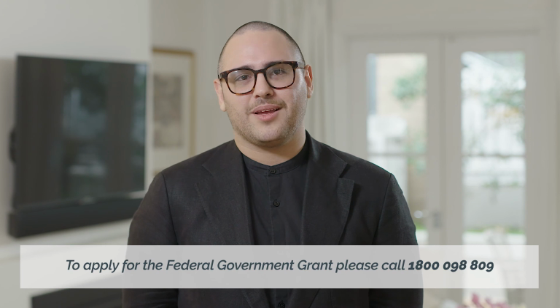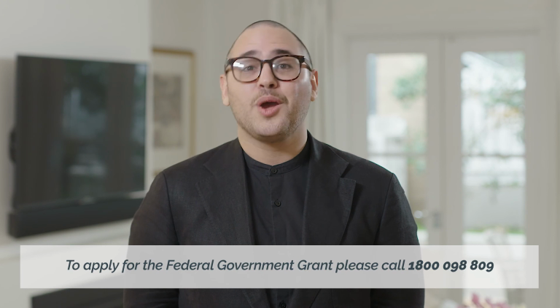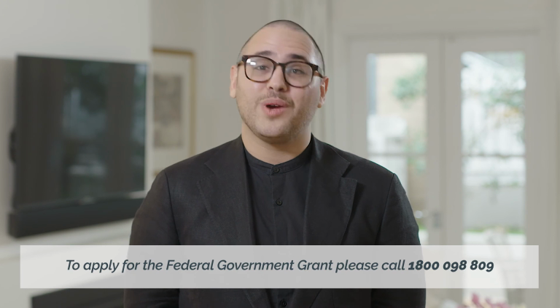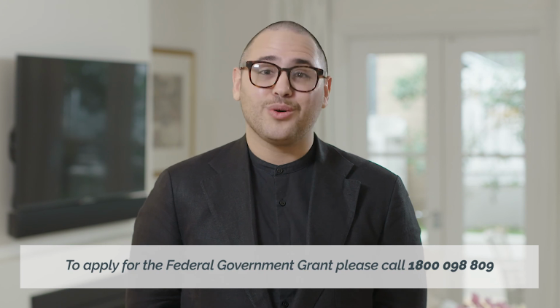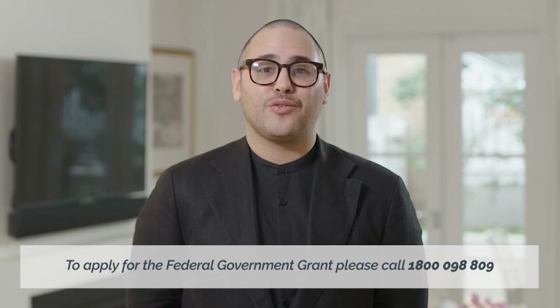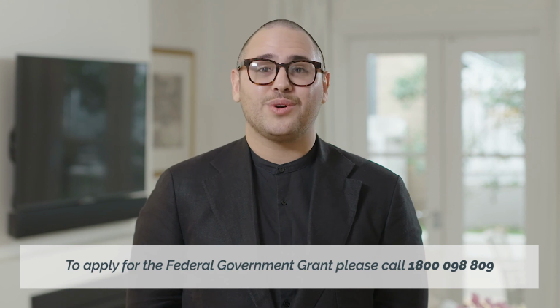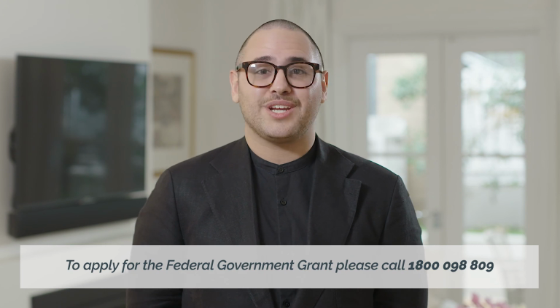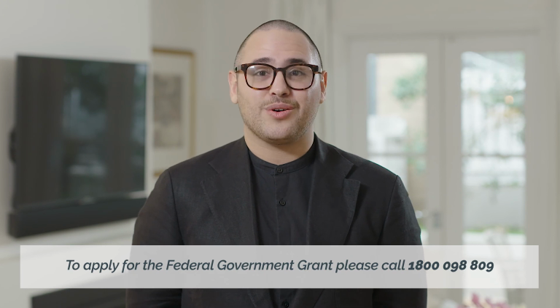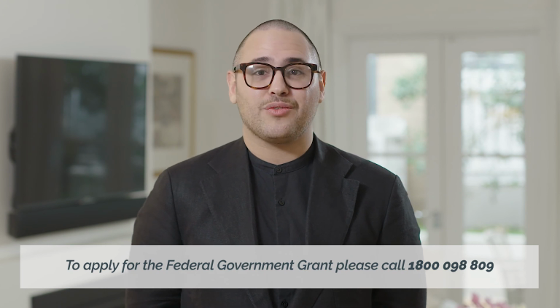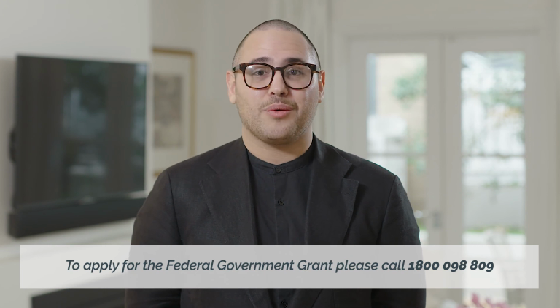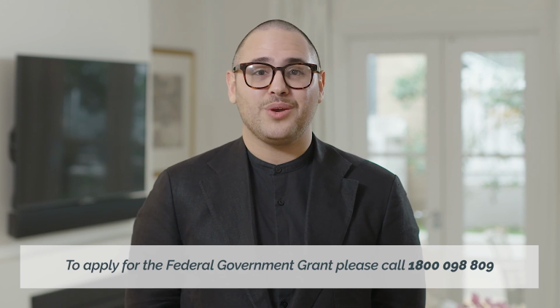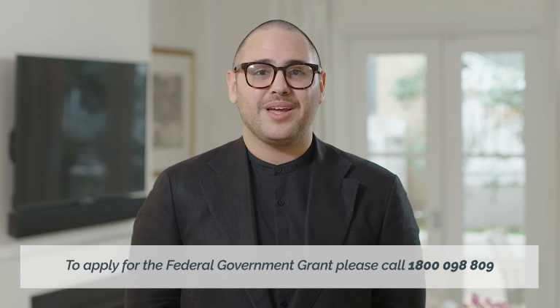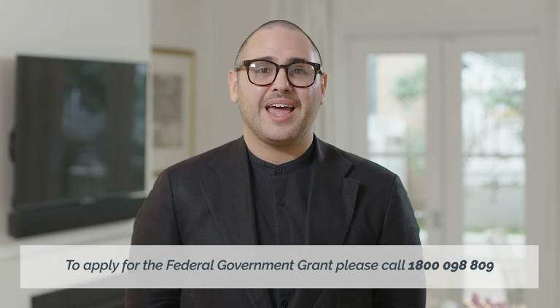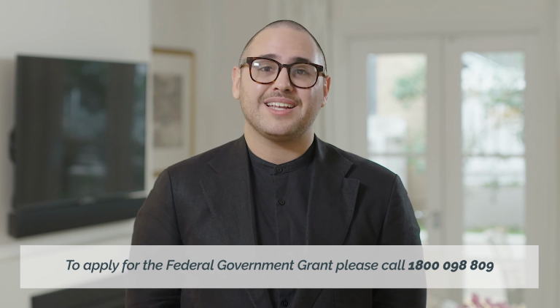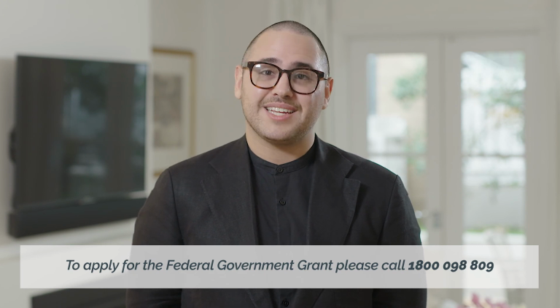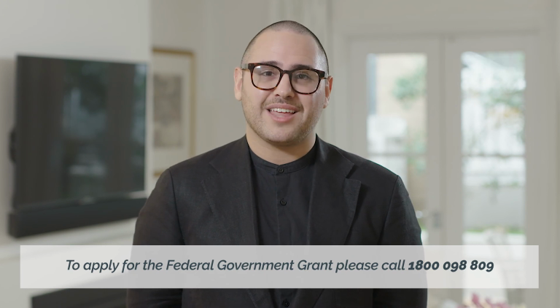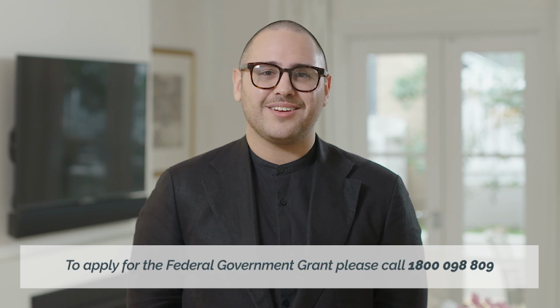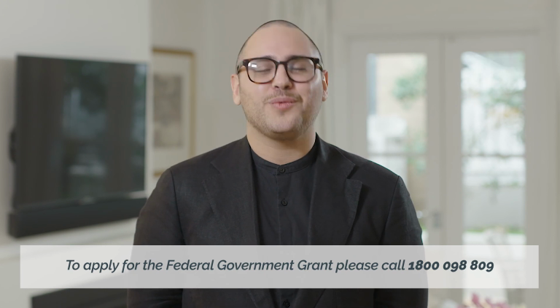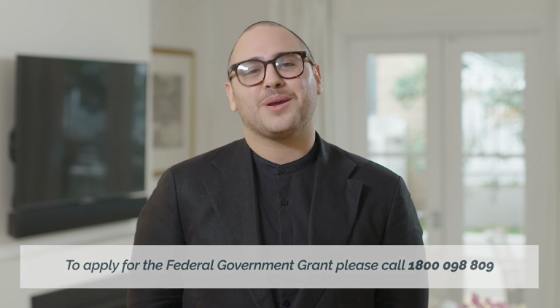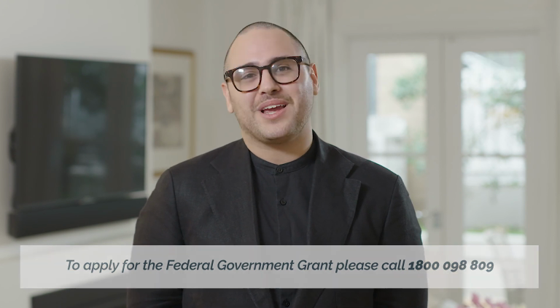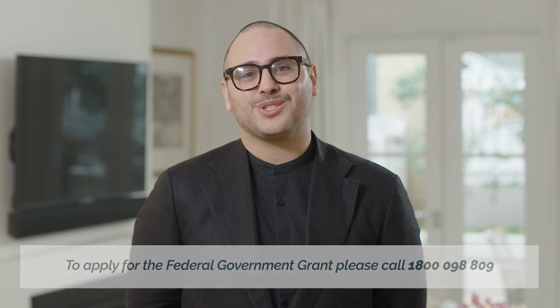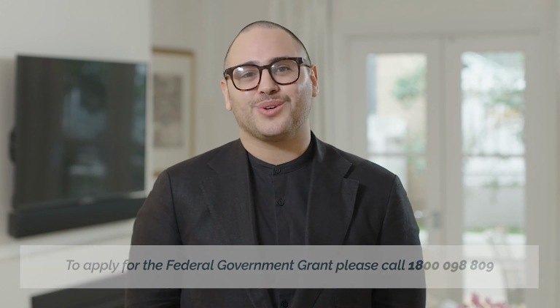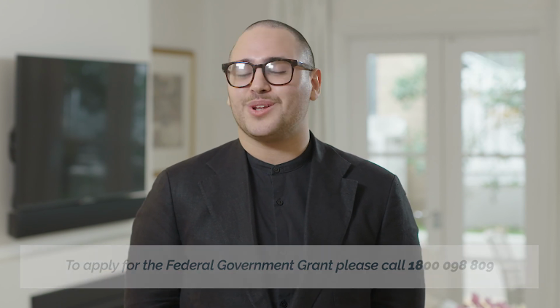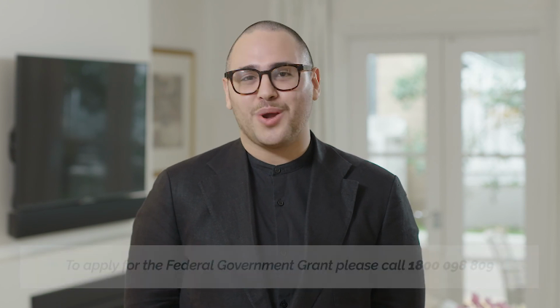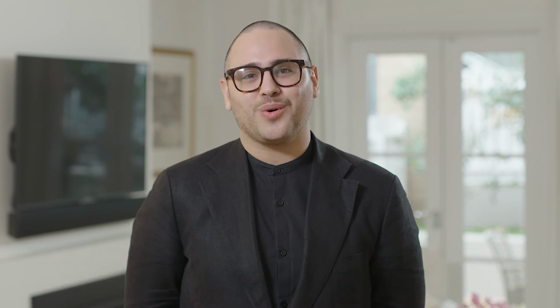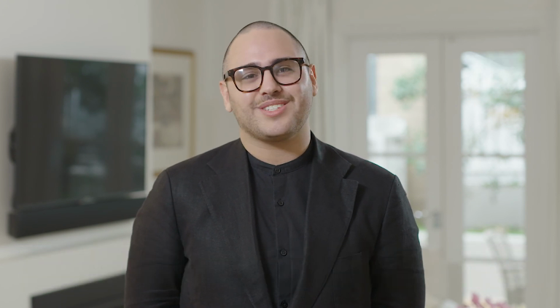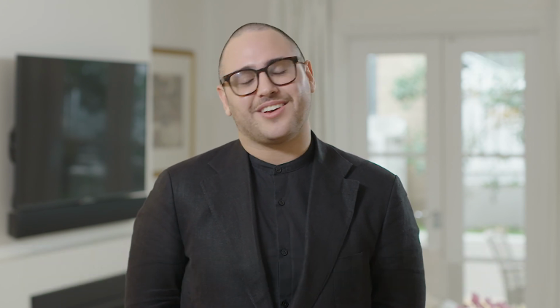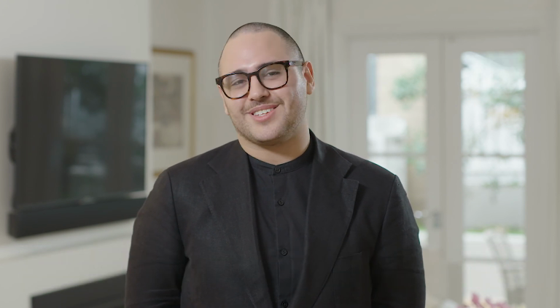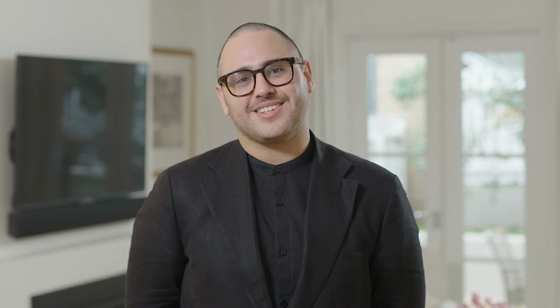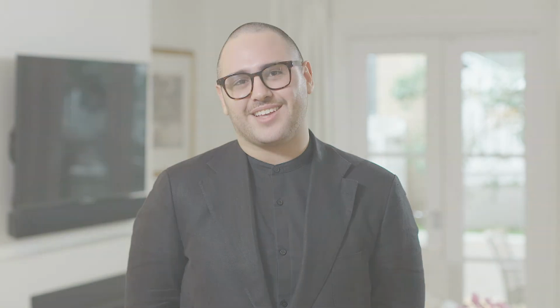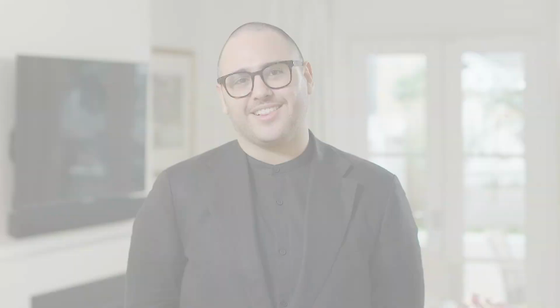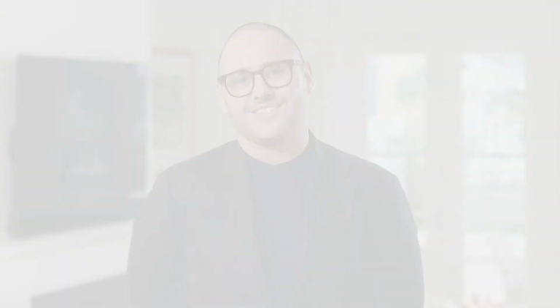We look forward to hearing from you, and together we can make sure that no one suffers in silence.